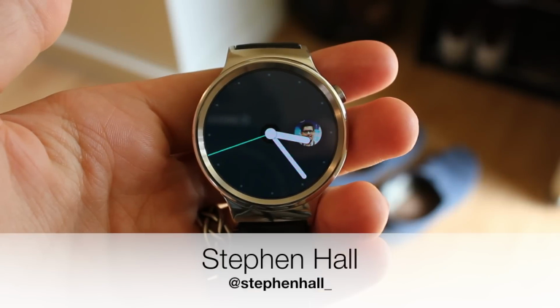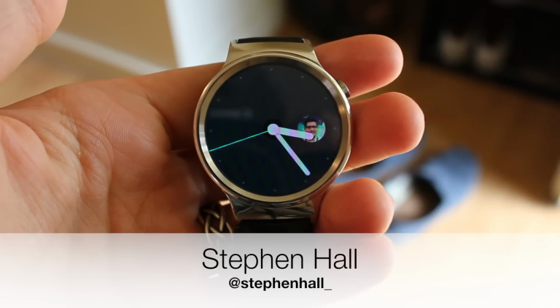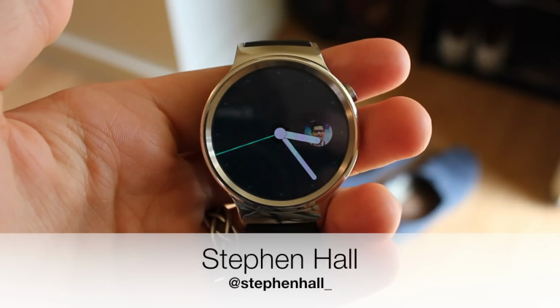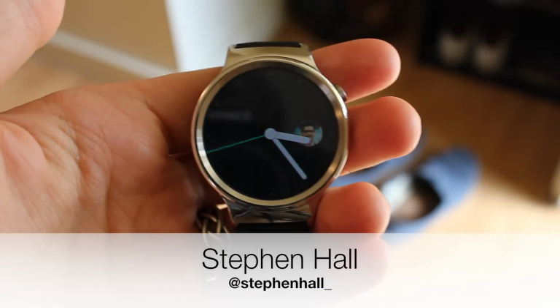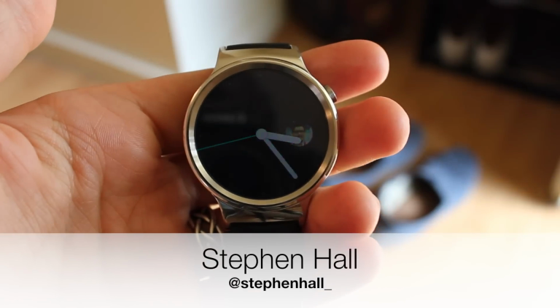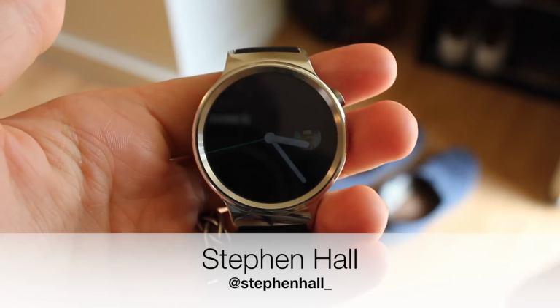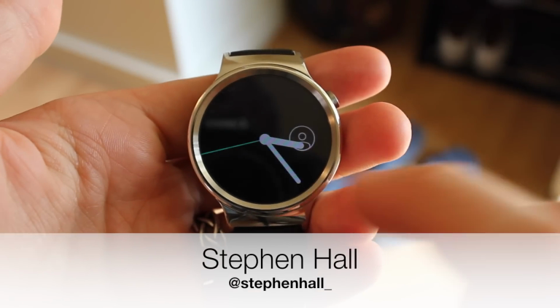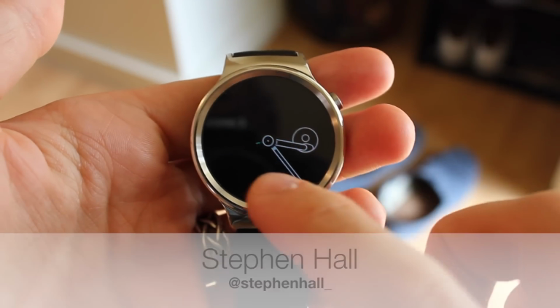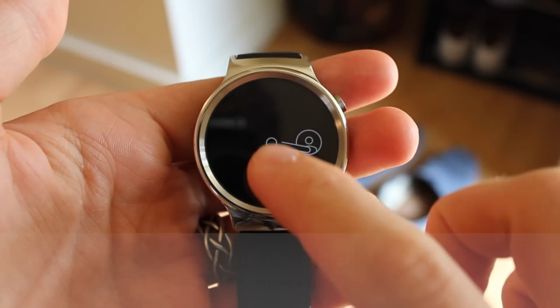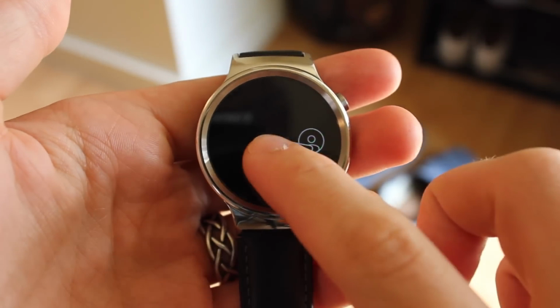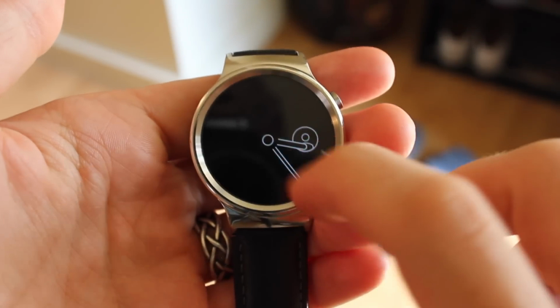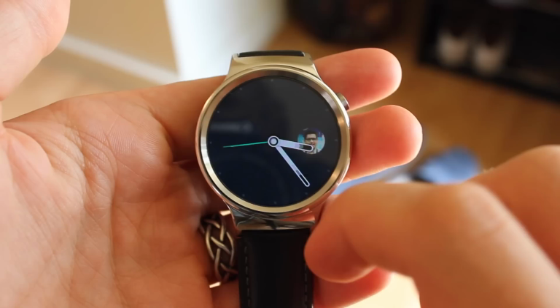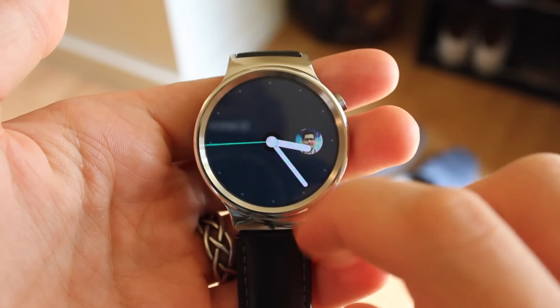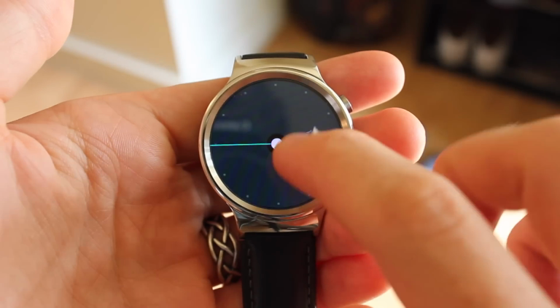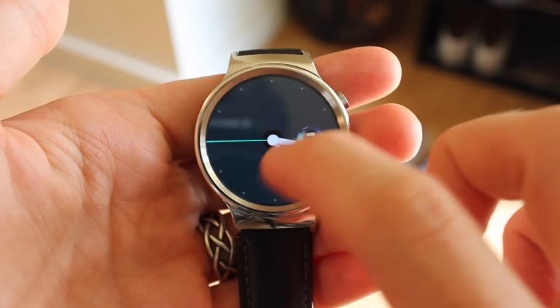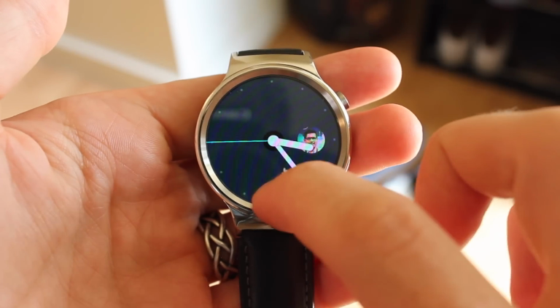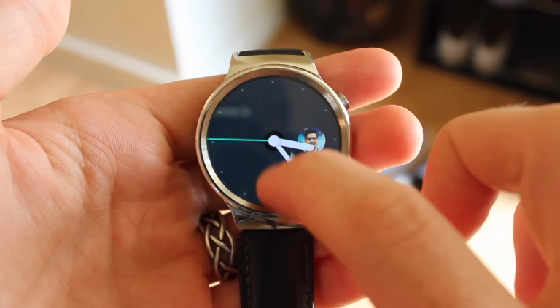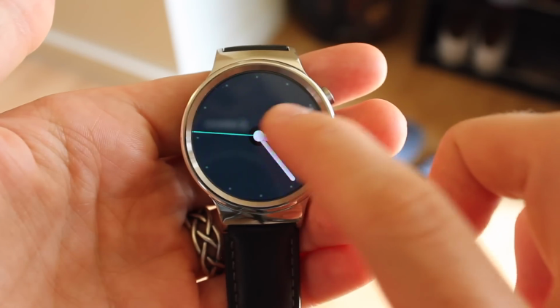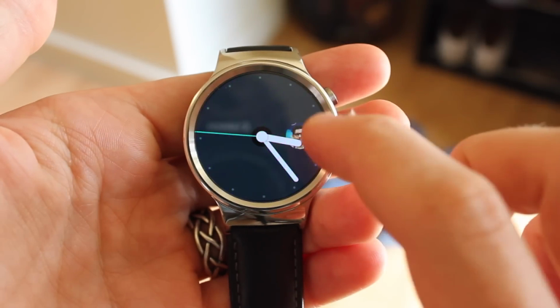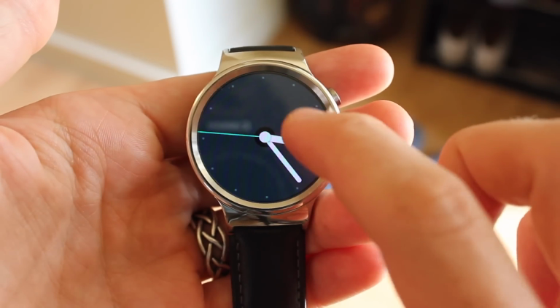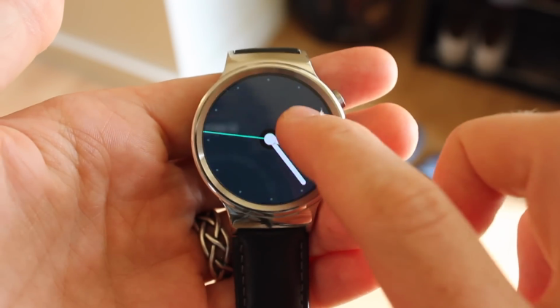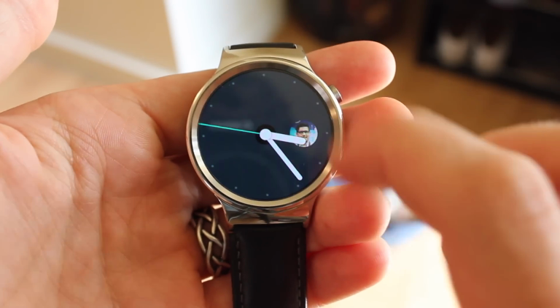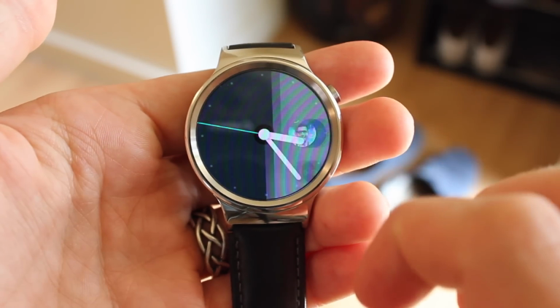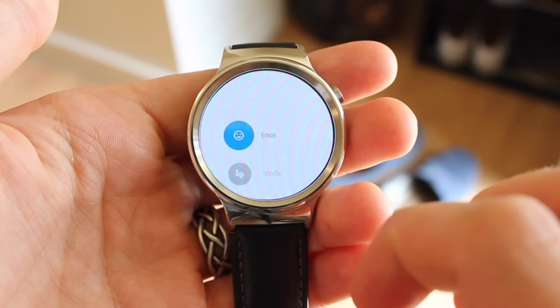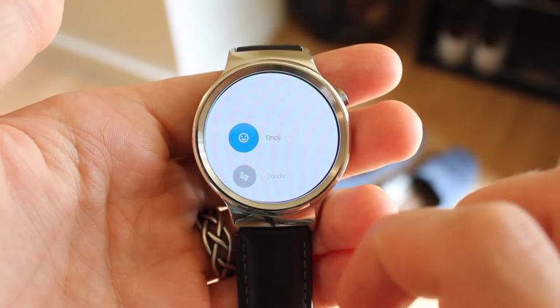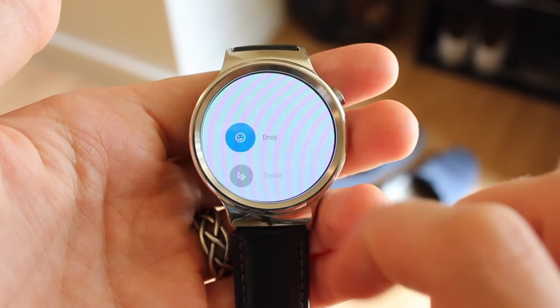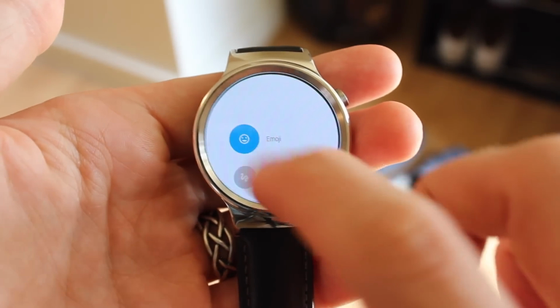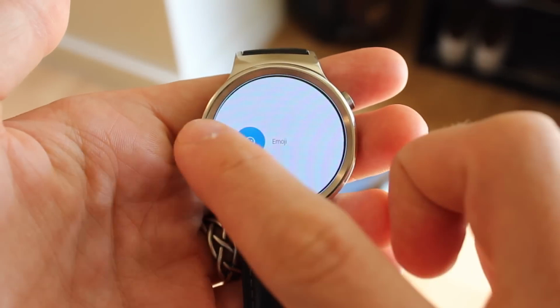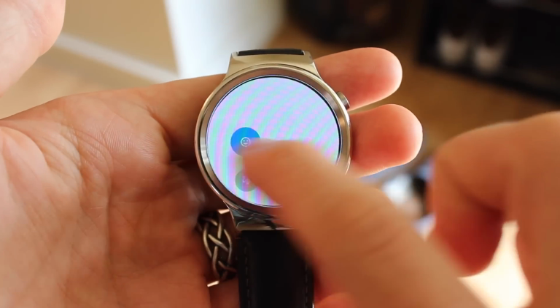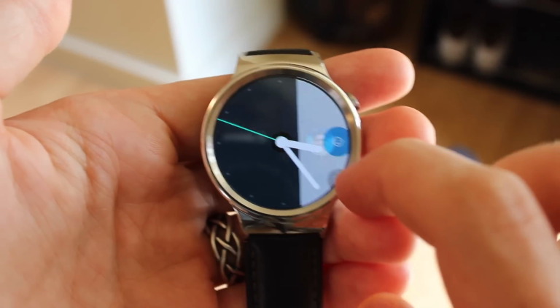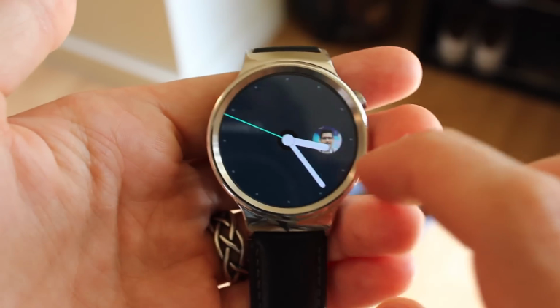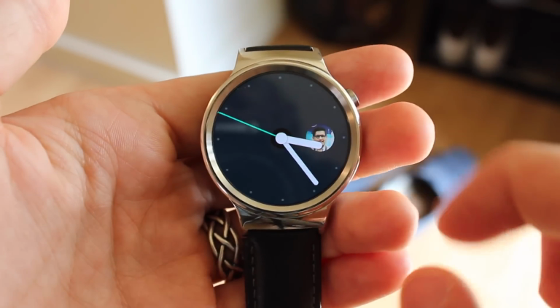Hey guys, it's Stephen Hall with 9to5Google. In this video we're going to be doing a quick walkthrough of the Together watch face for Android Wear, so let's dive right in.